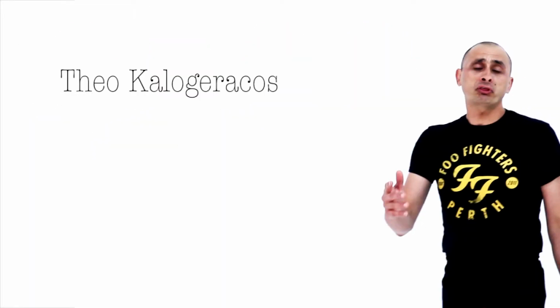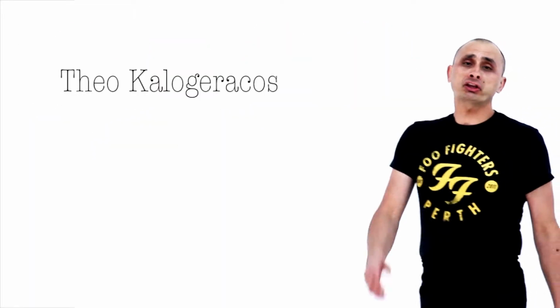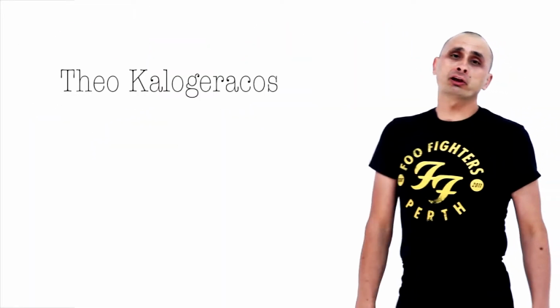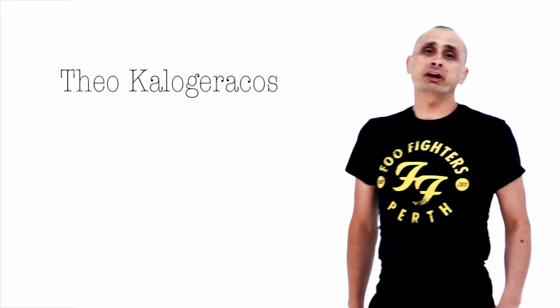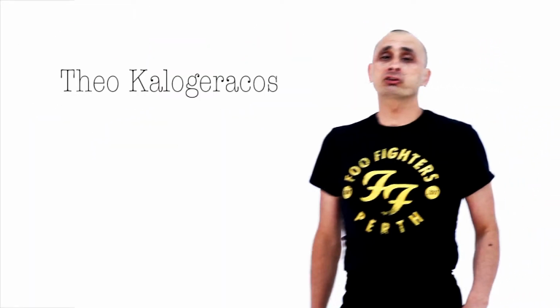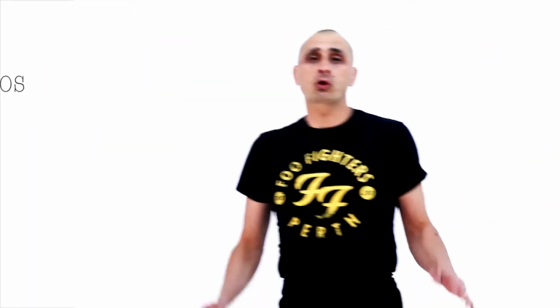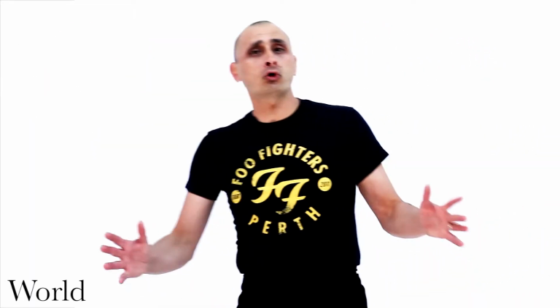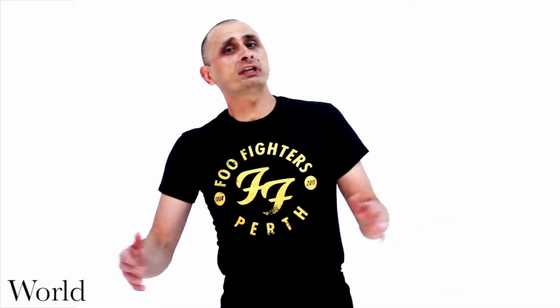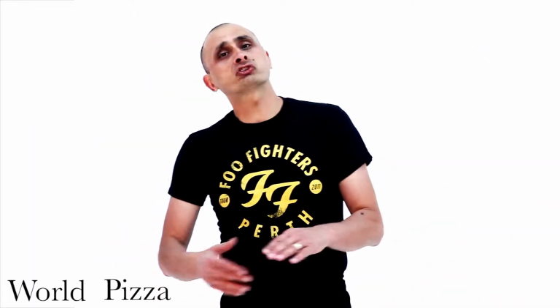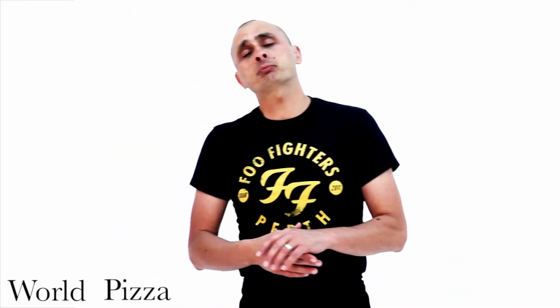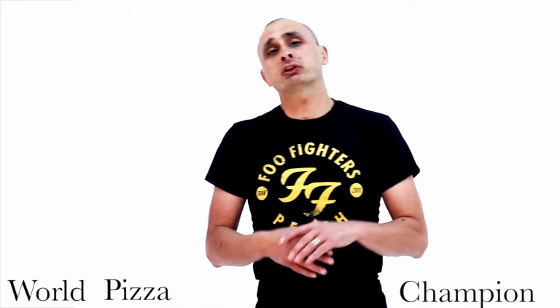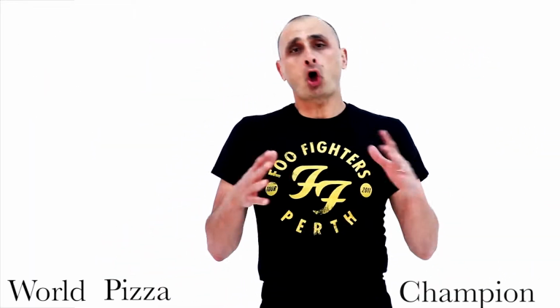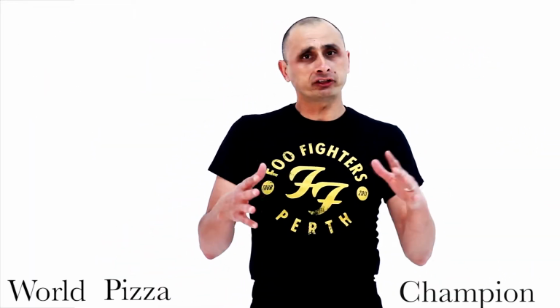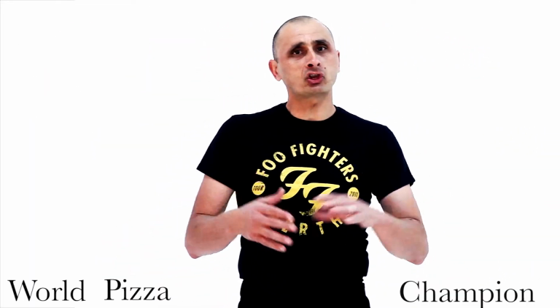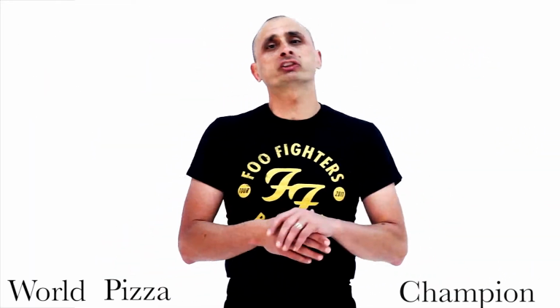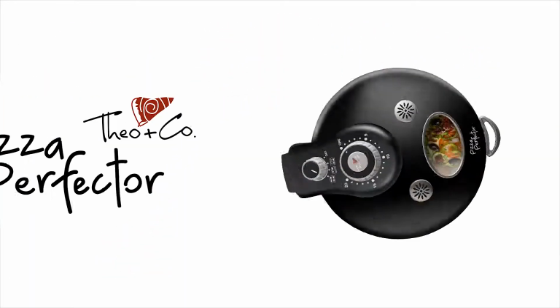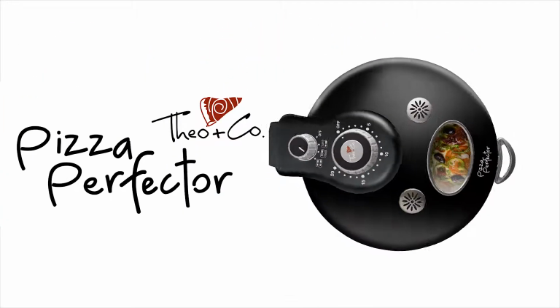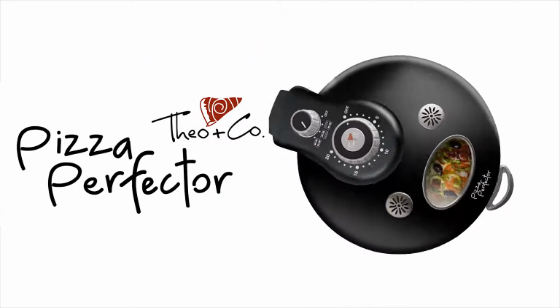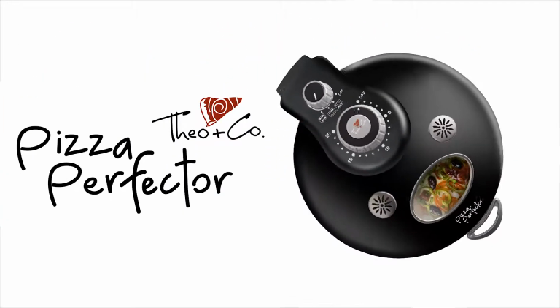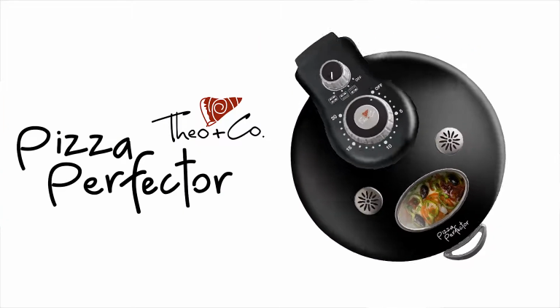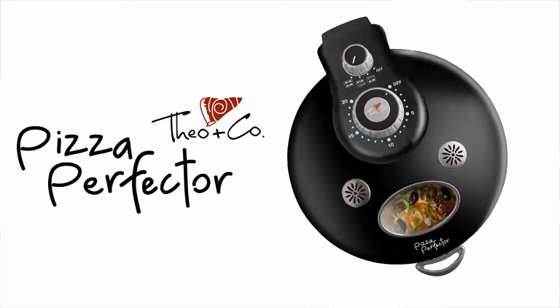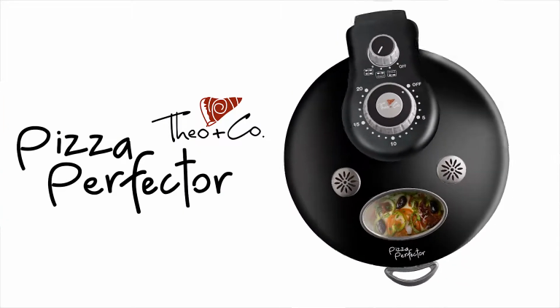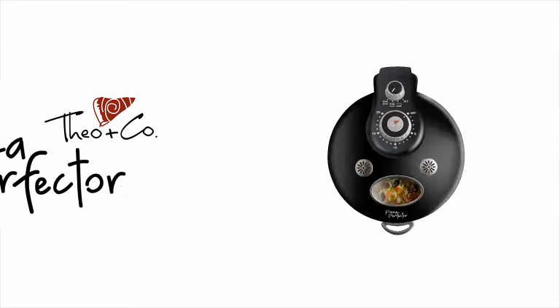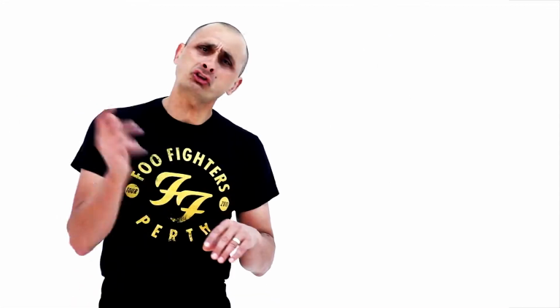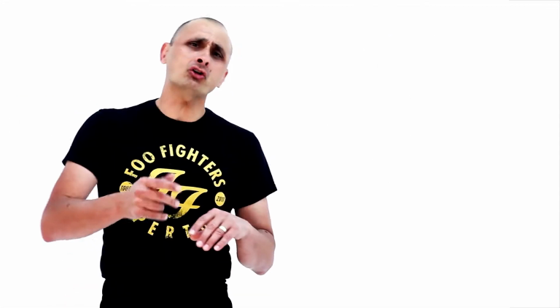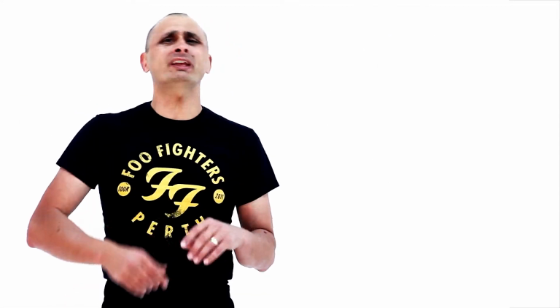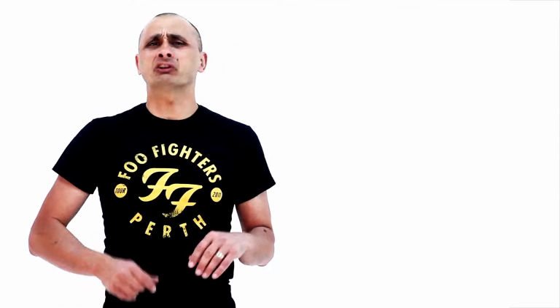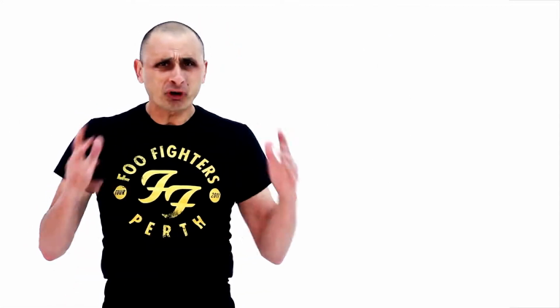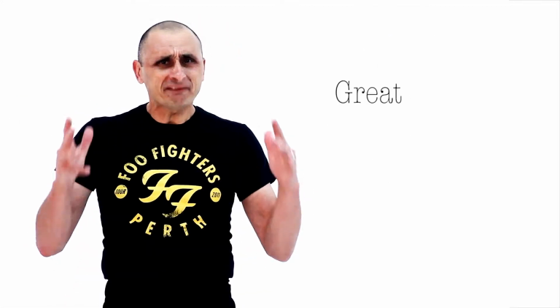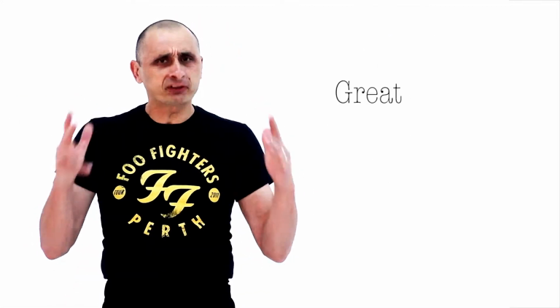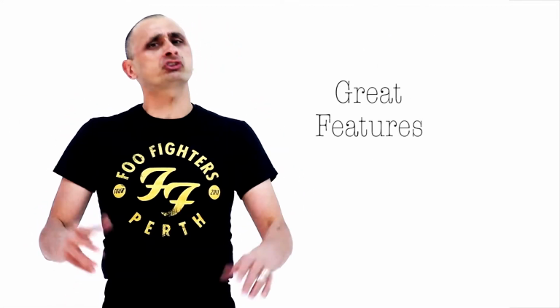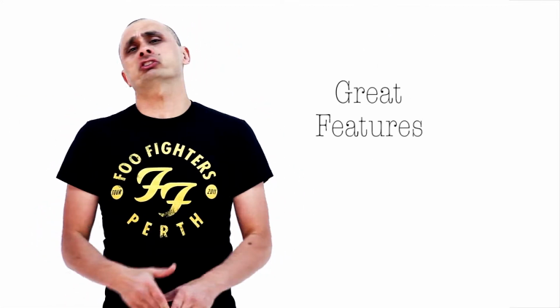I'm Theo Calagorakis, world pizza champion. I designed the Pizza Perfecto. It's got so many great features.